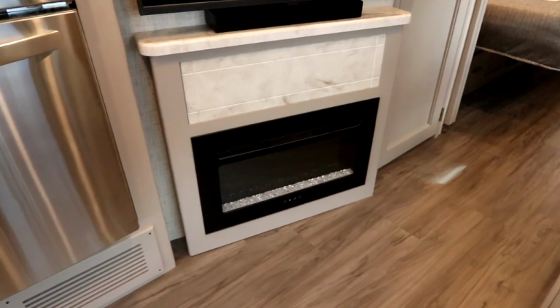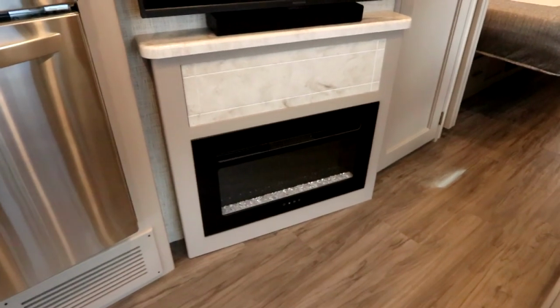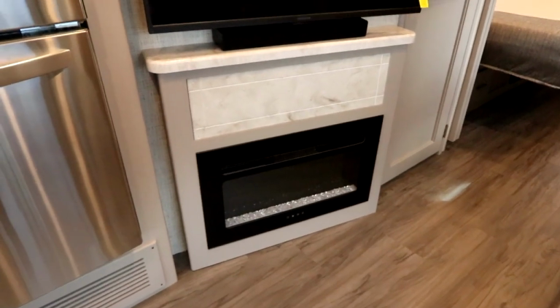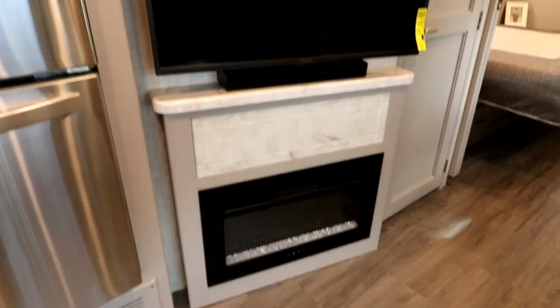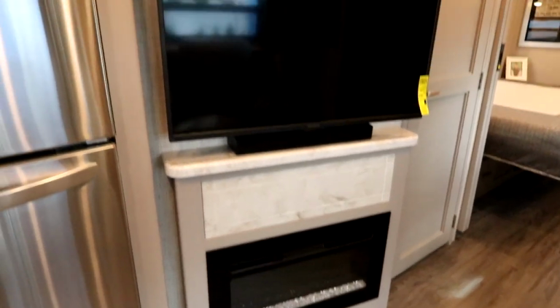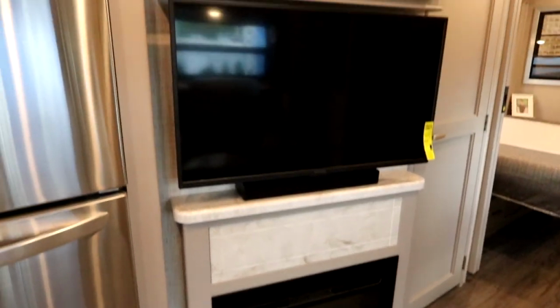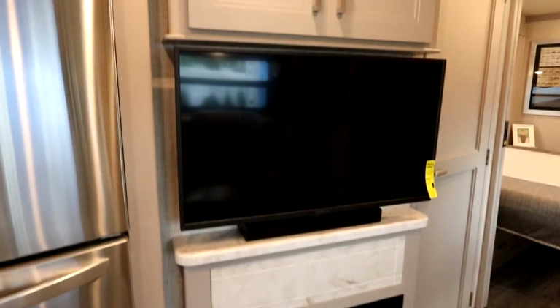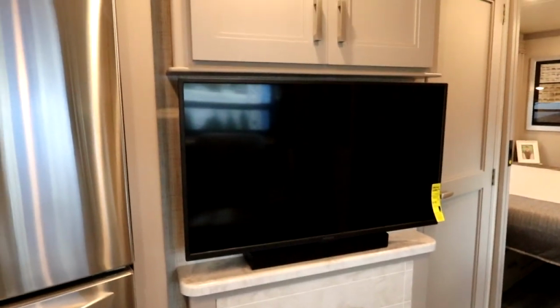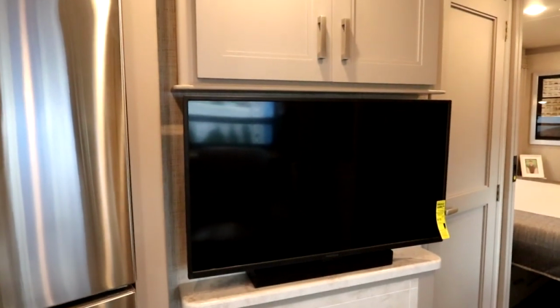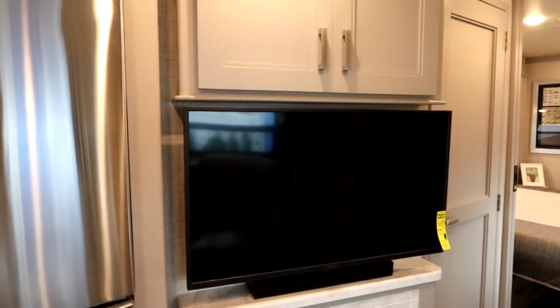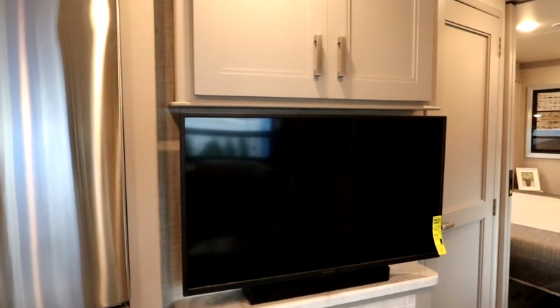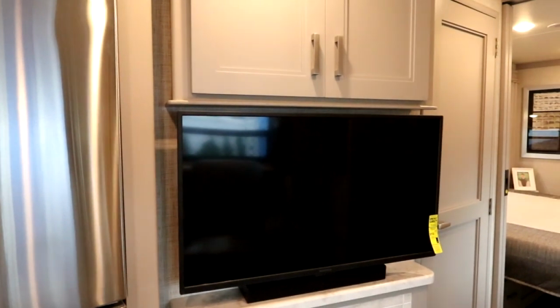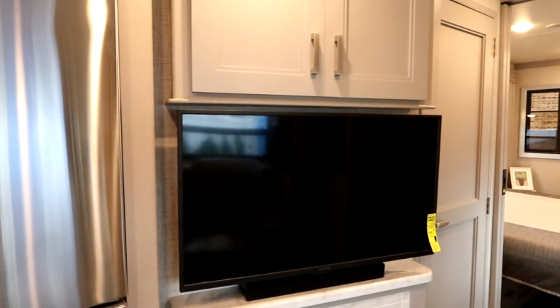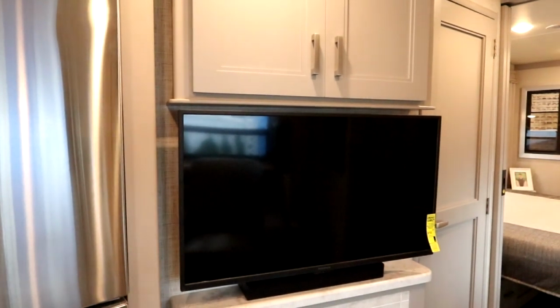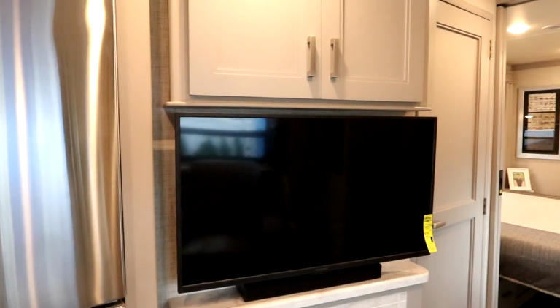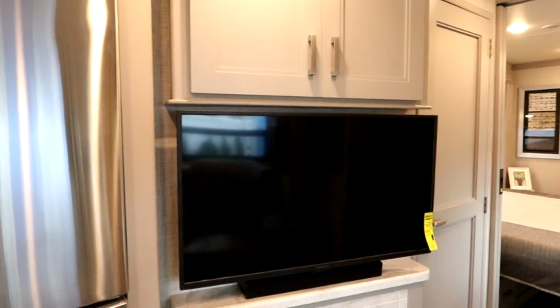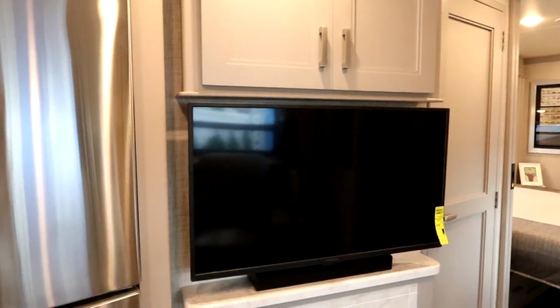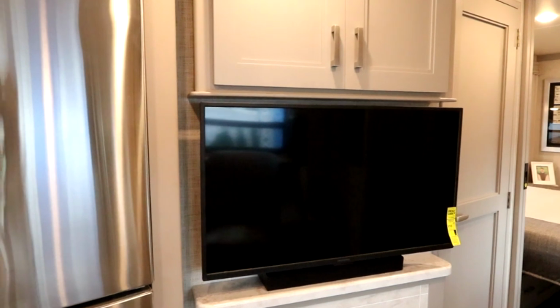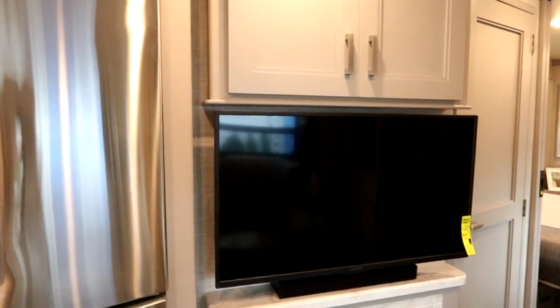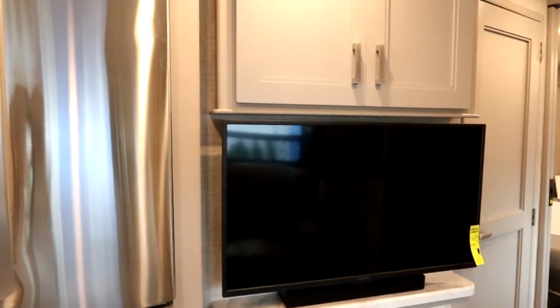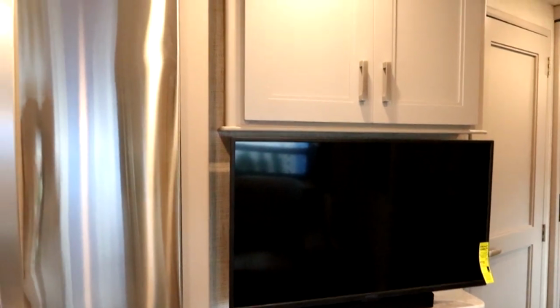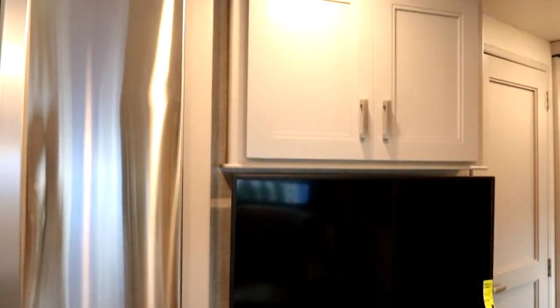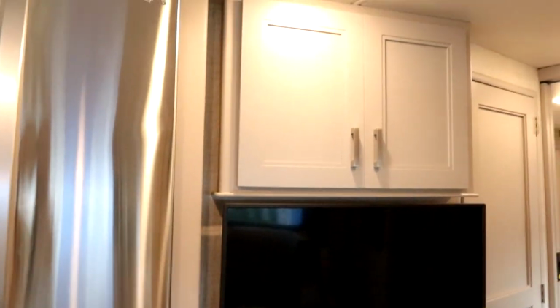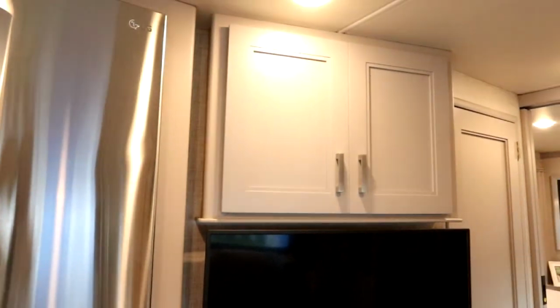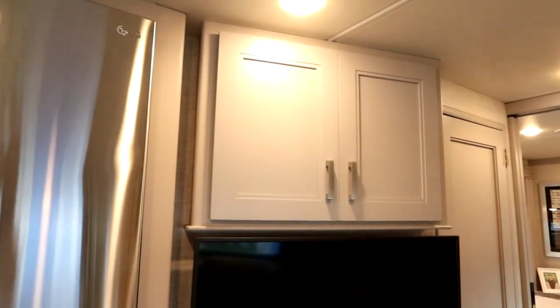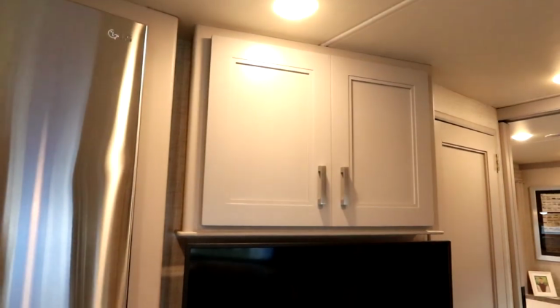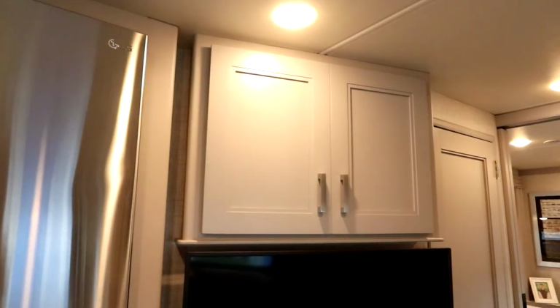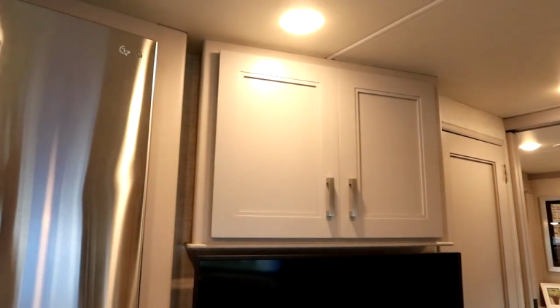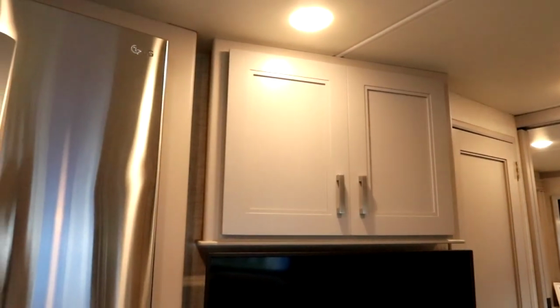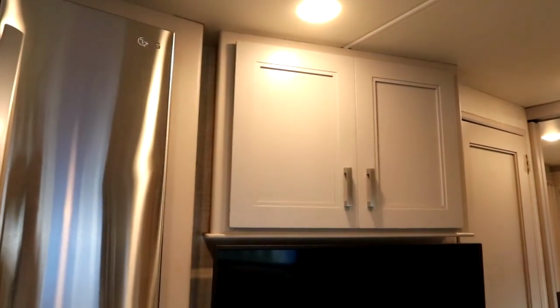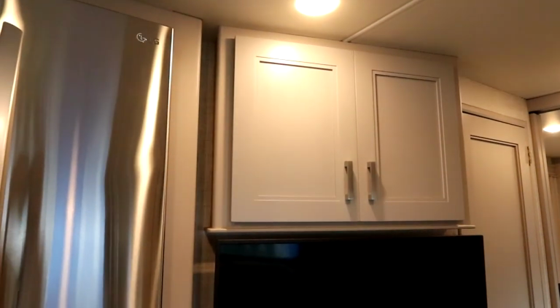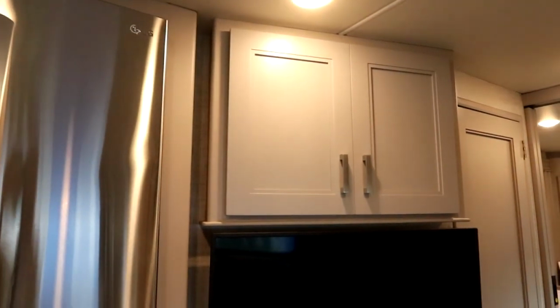There's a fireplace on board with a midship TV. This is one of their new colors for 2023.